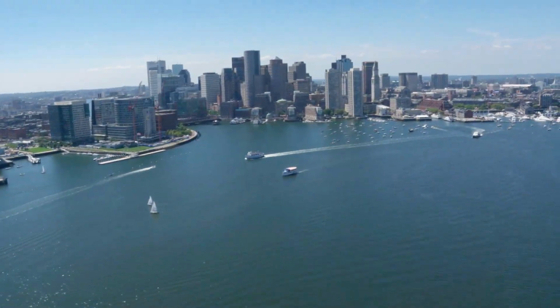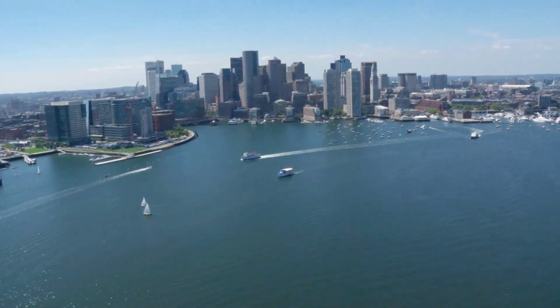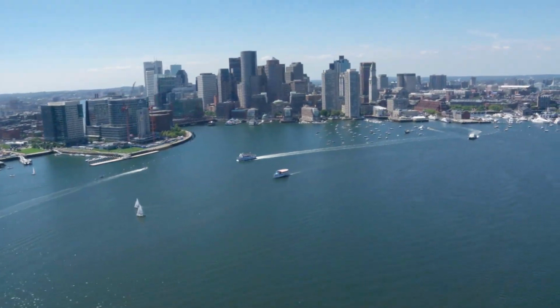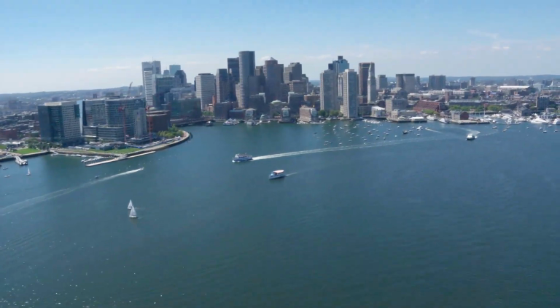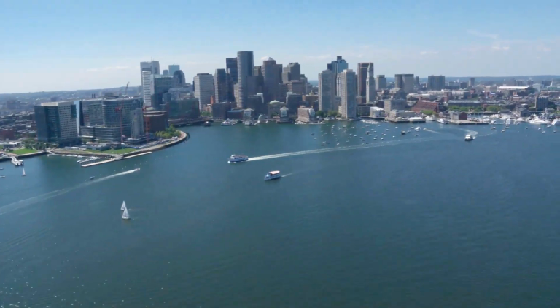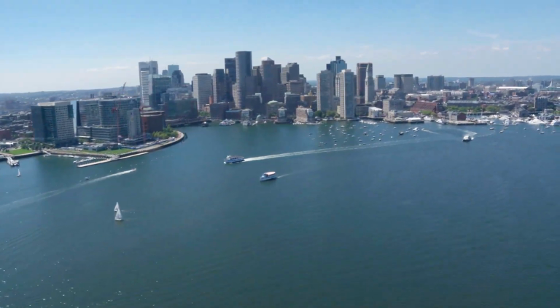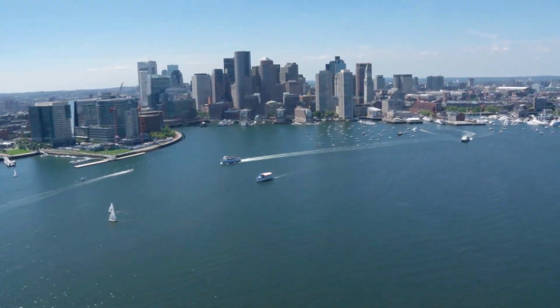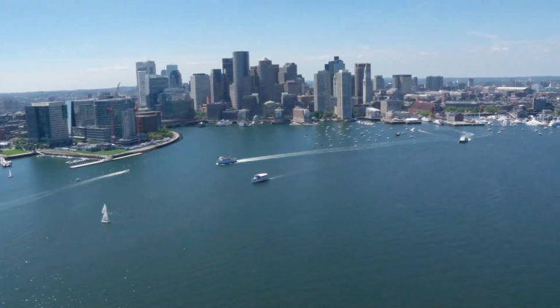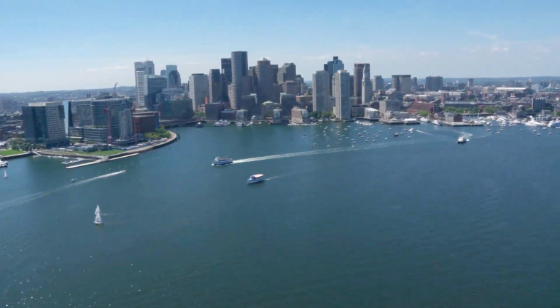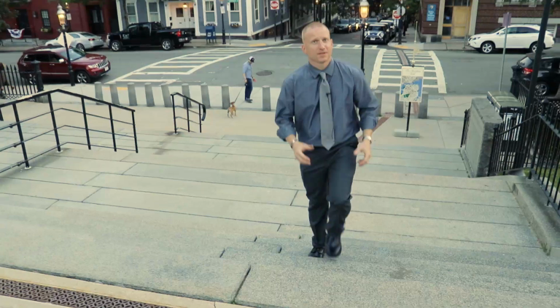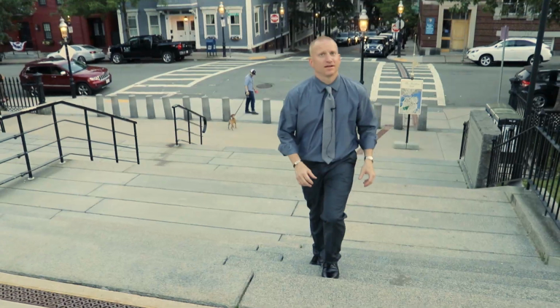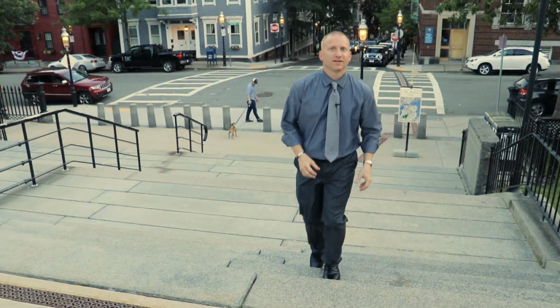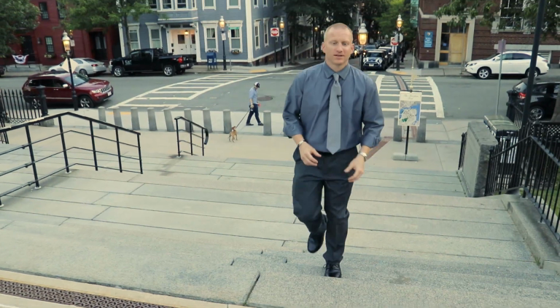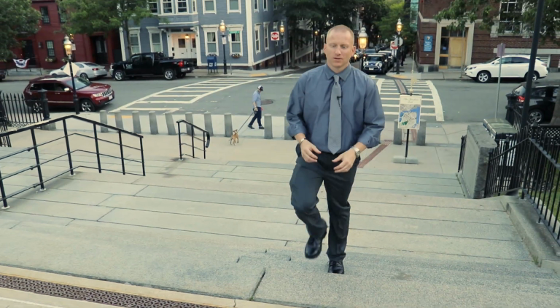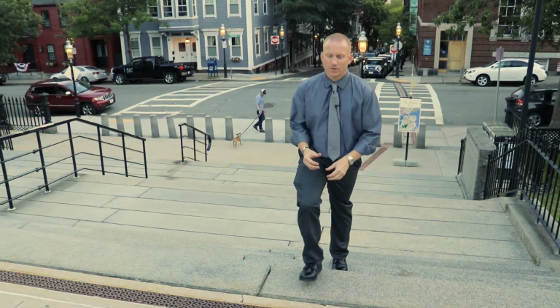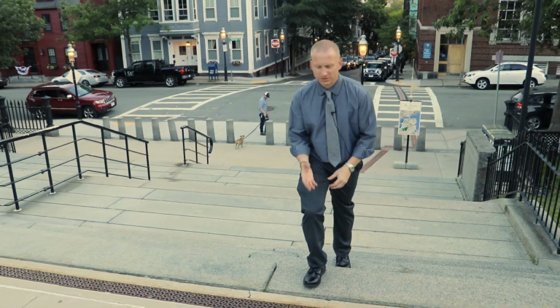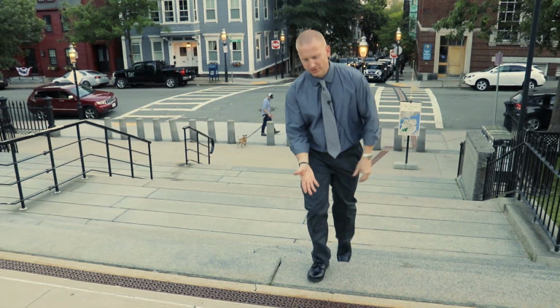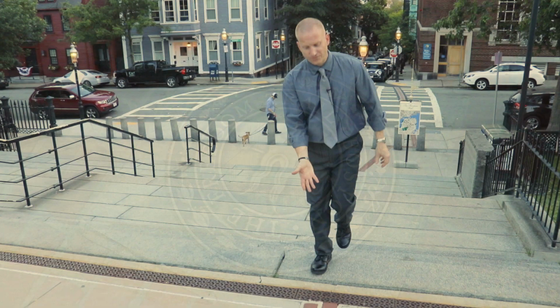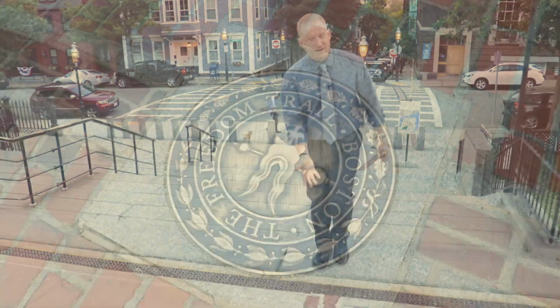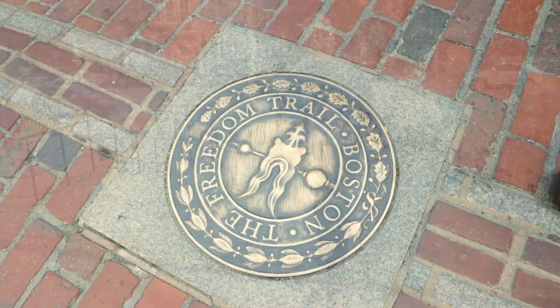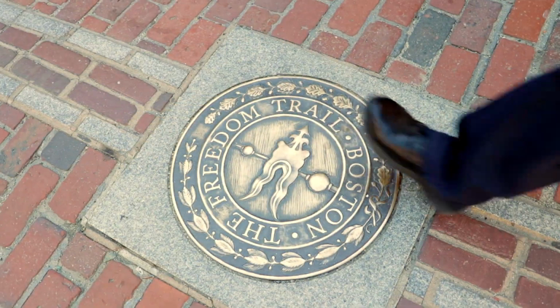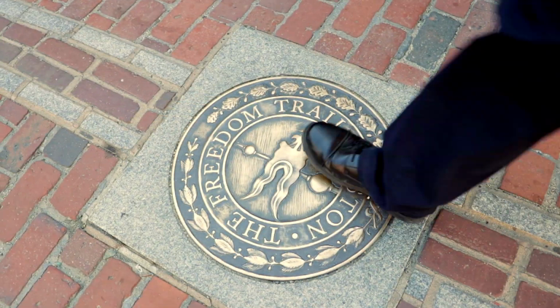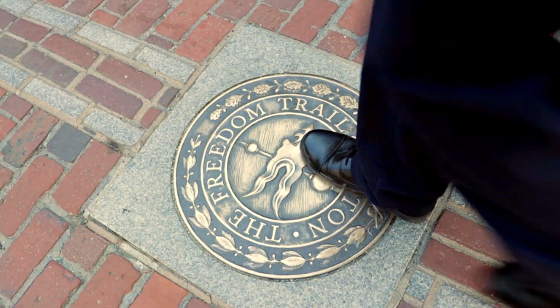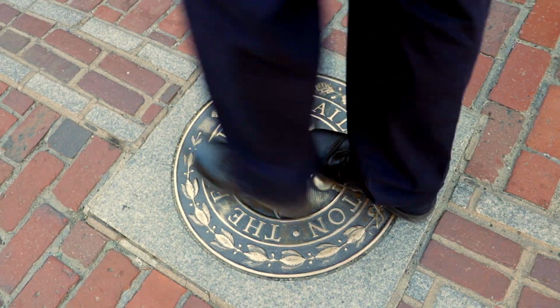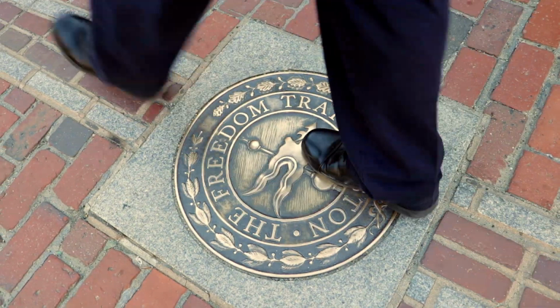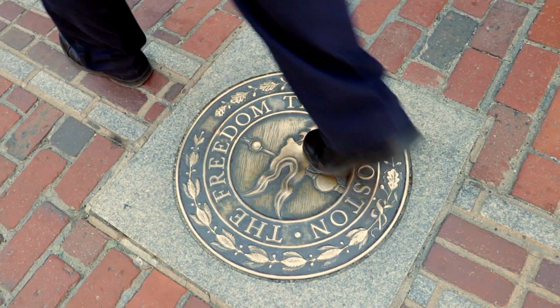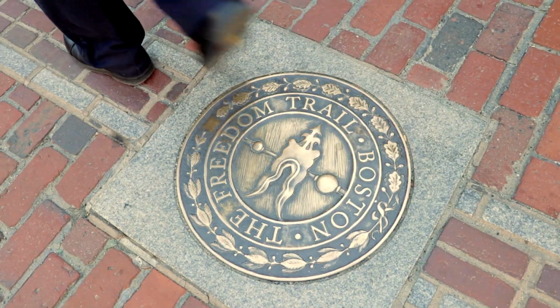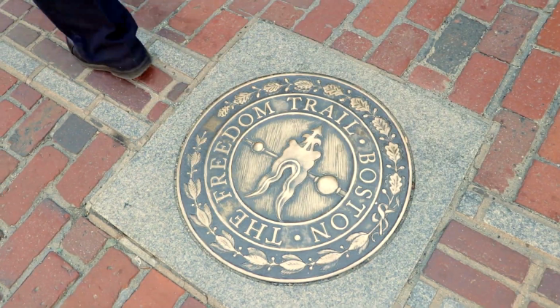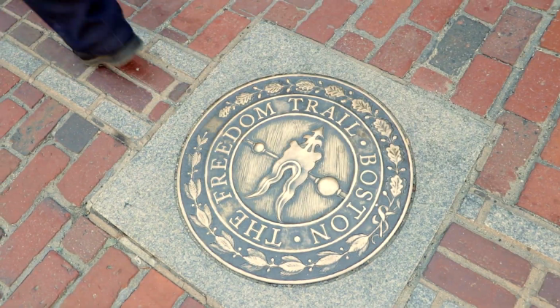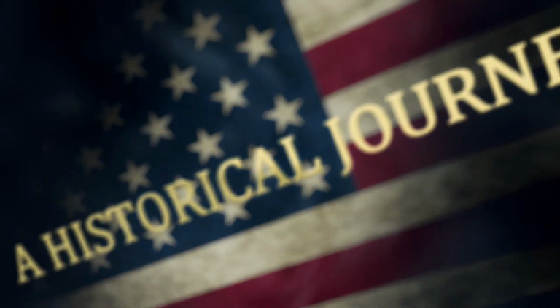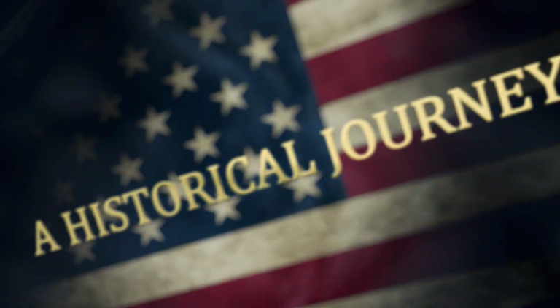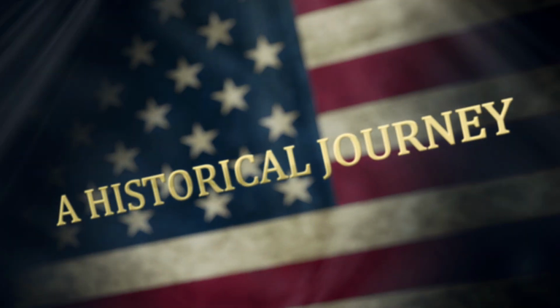So we're here in Boston, and we're actually following the Freedom Trail today, which is right in front of me.